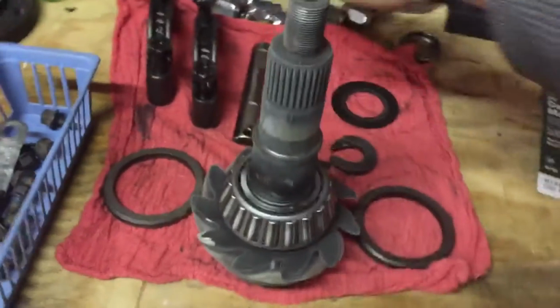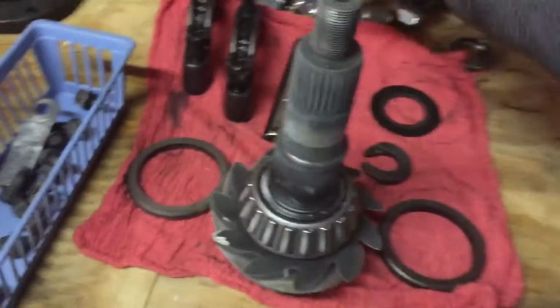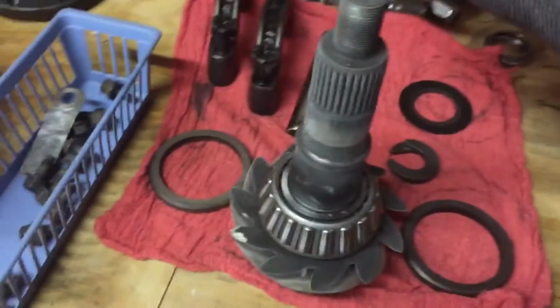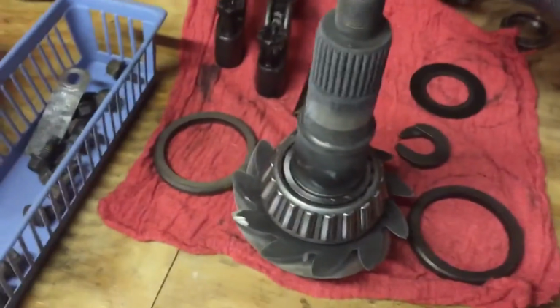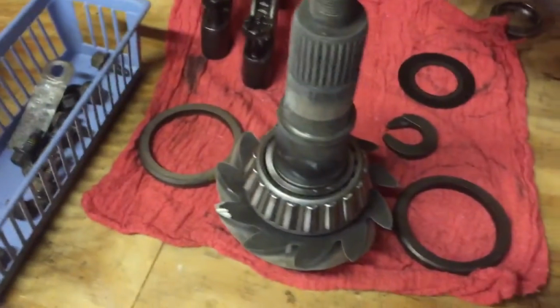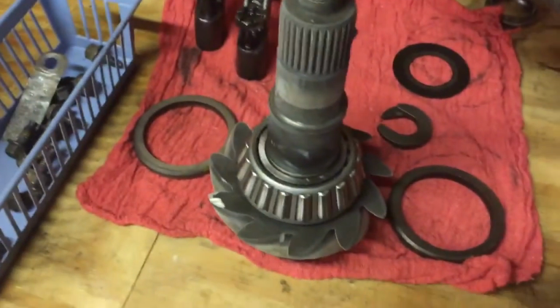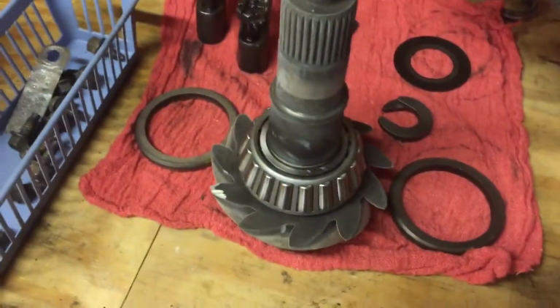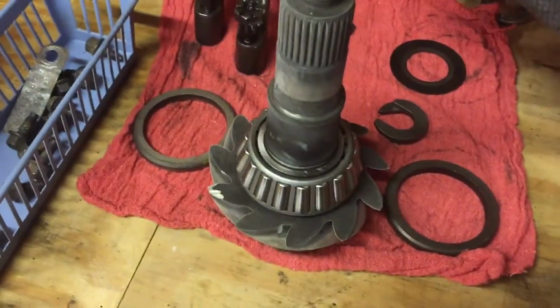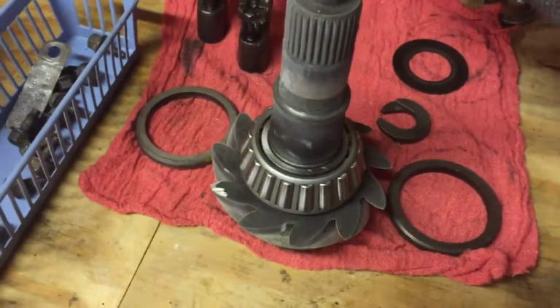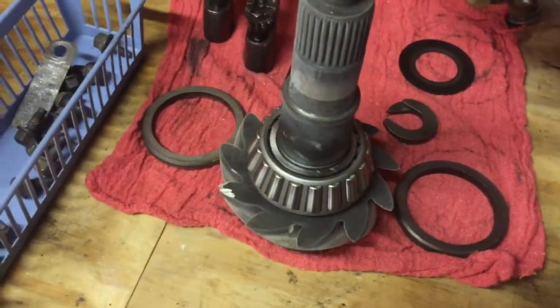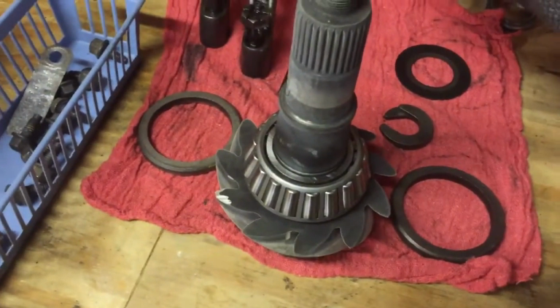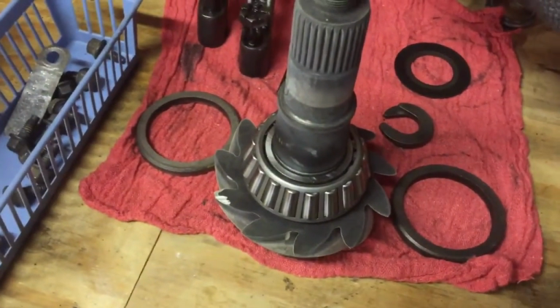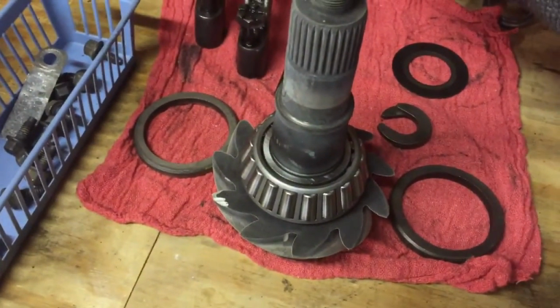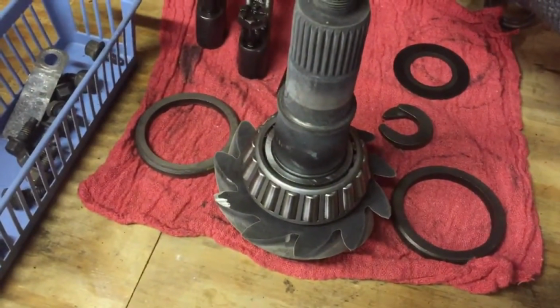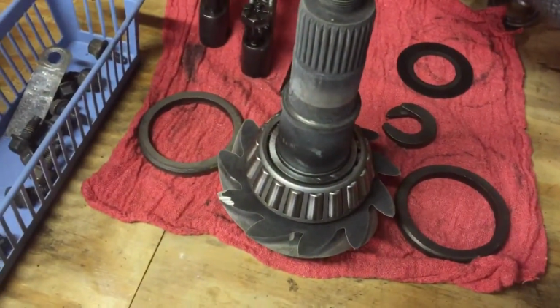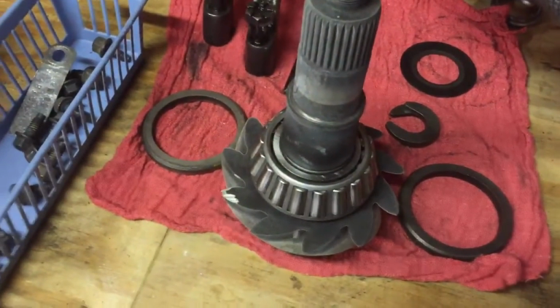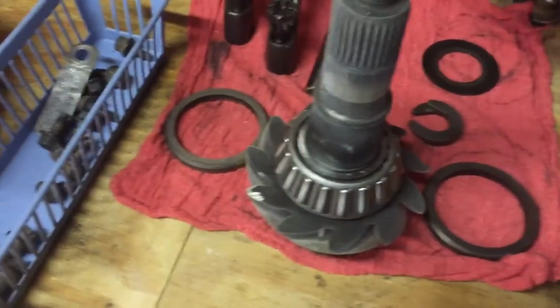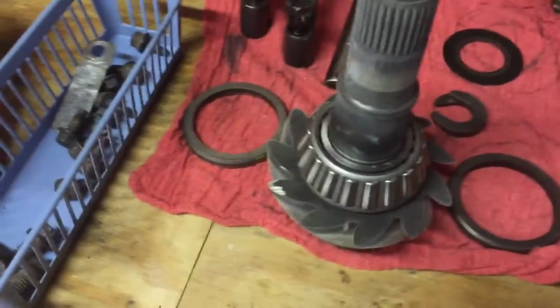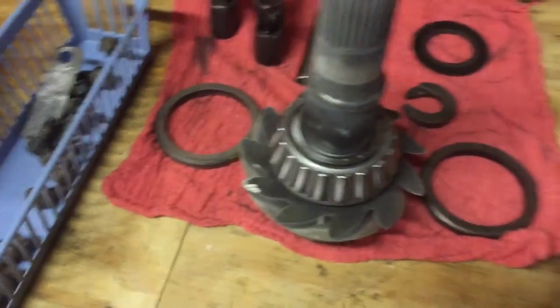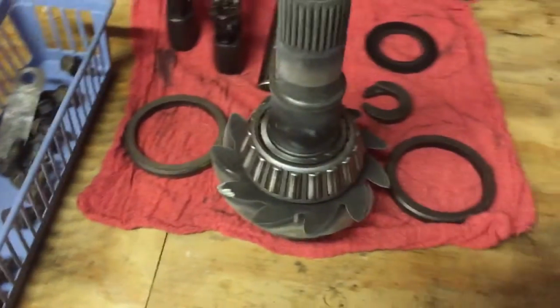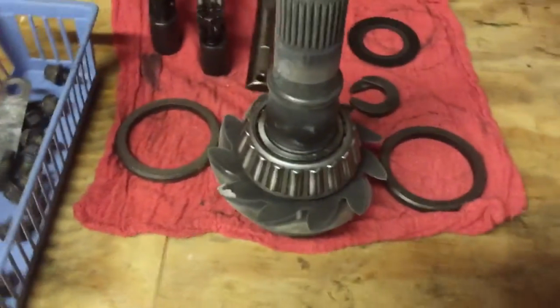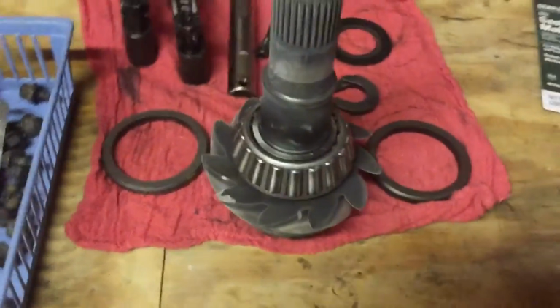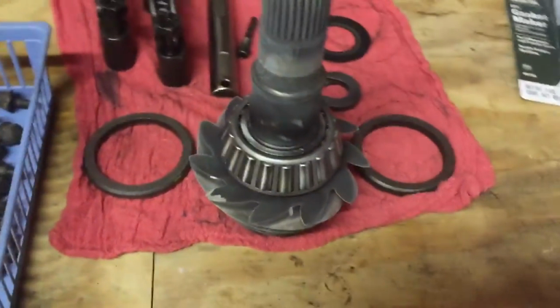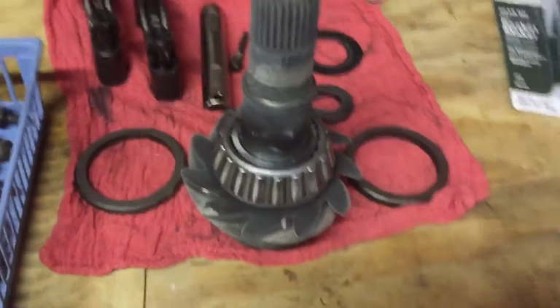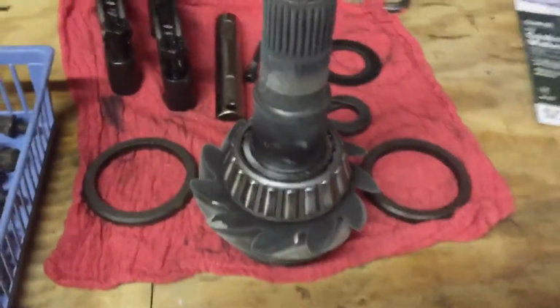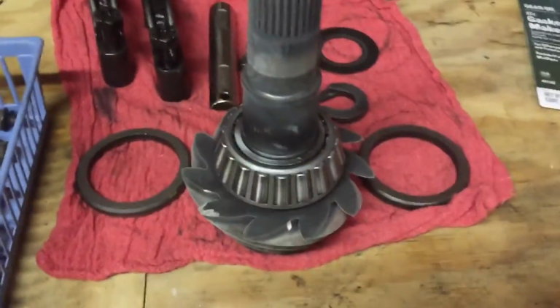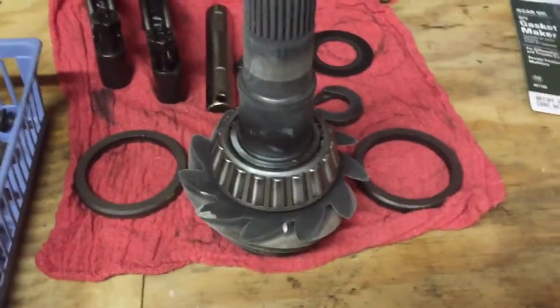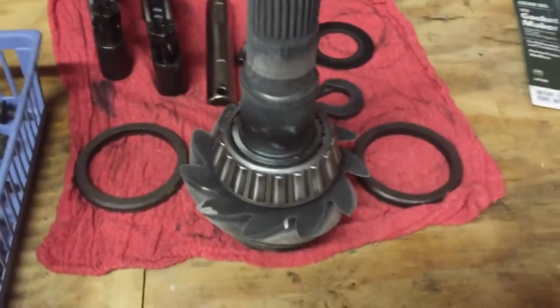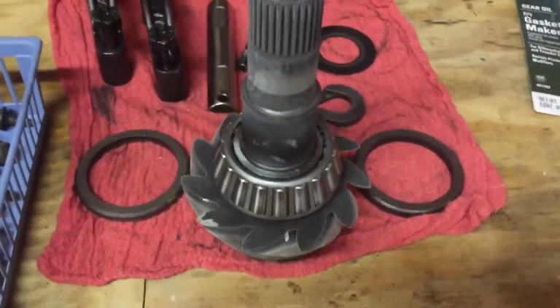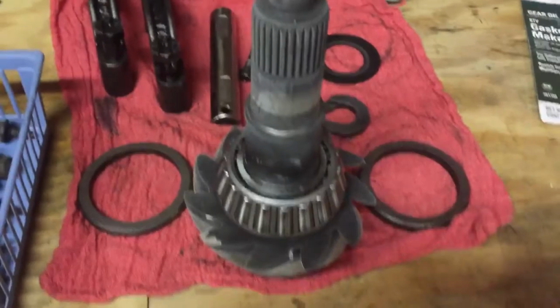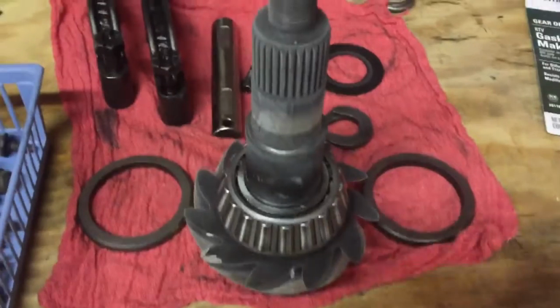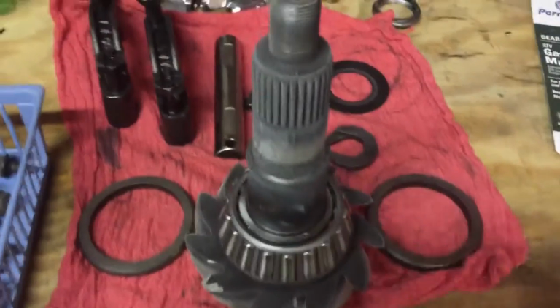I wish I had videoed this before doing it, but this truck trick really does work.